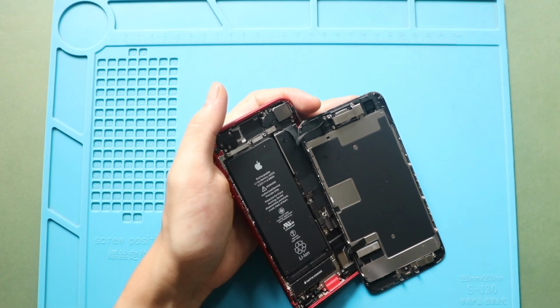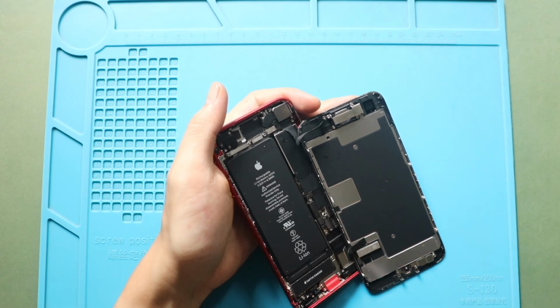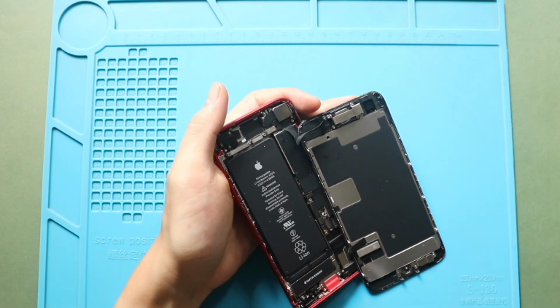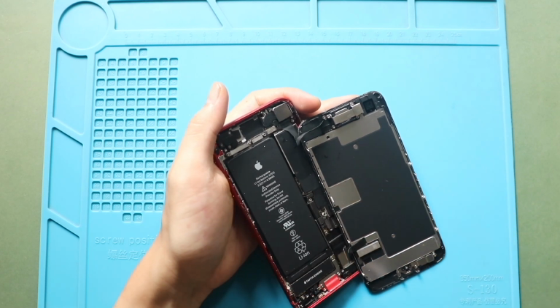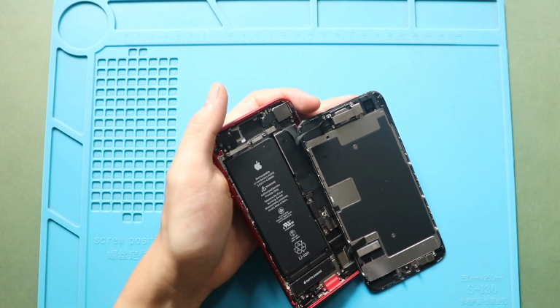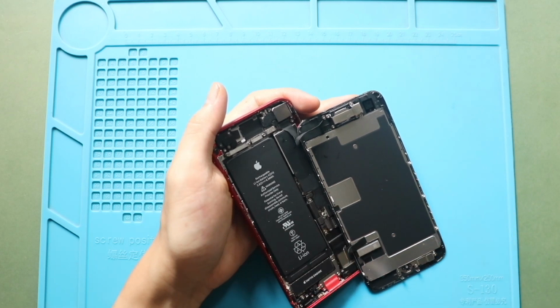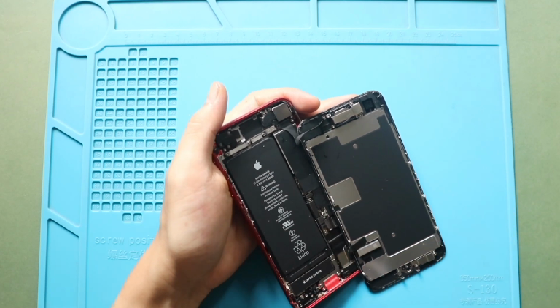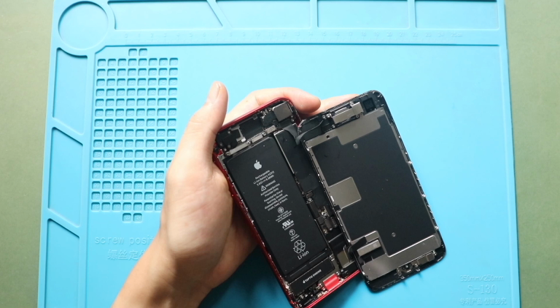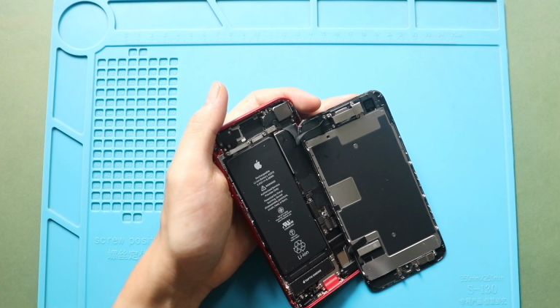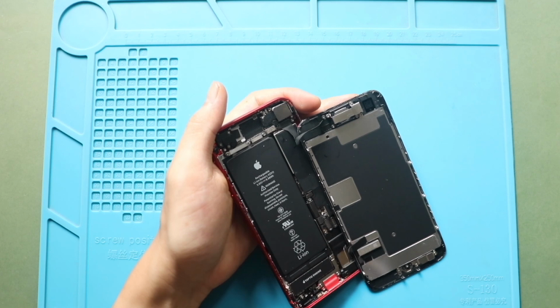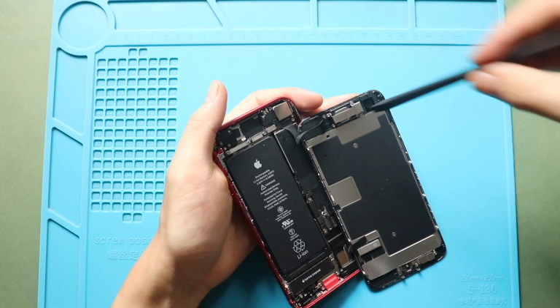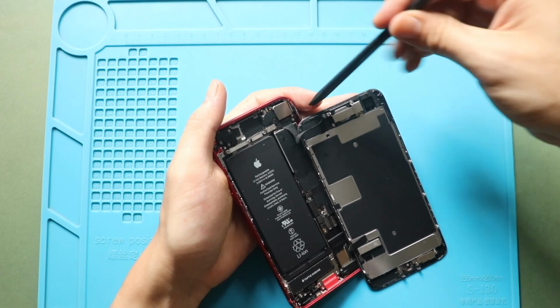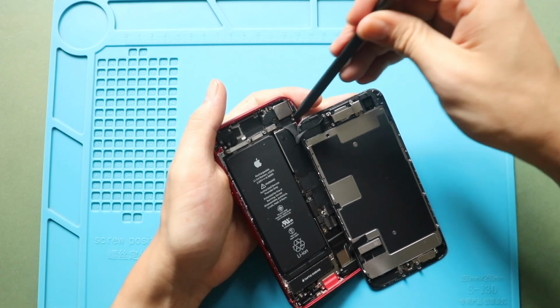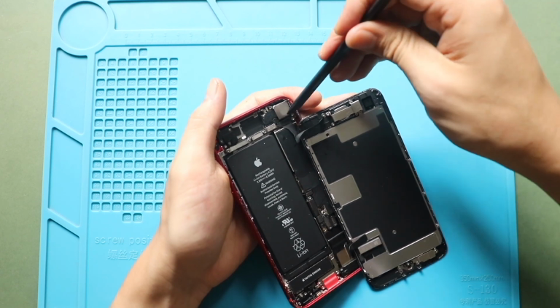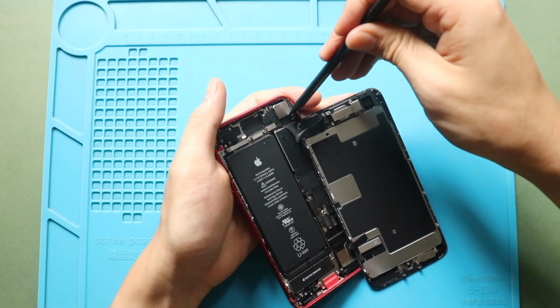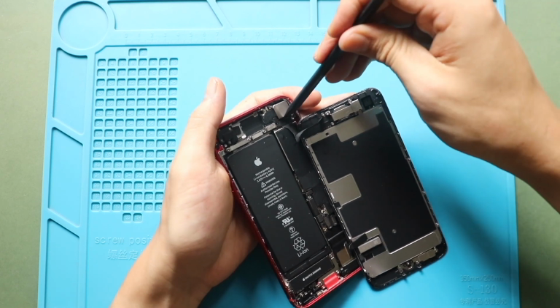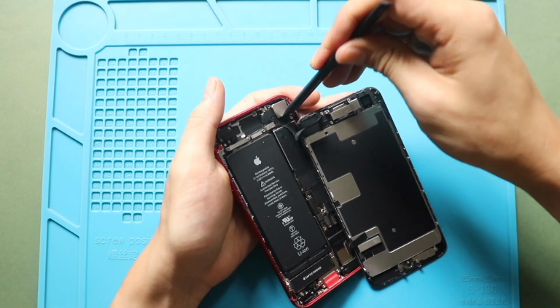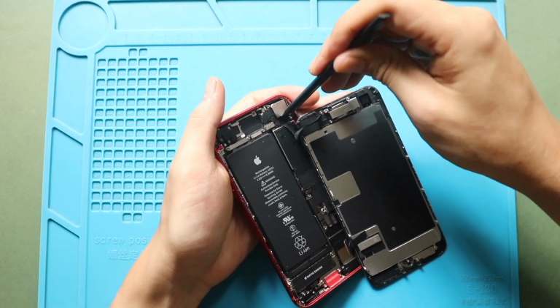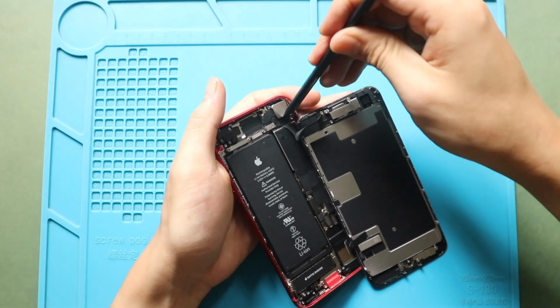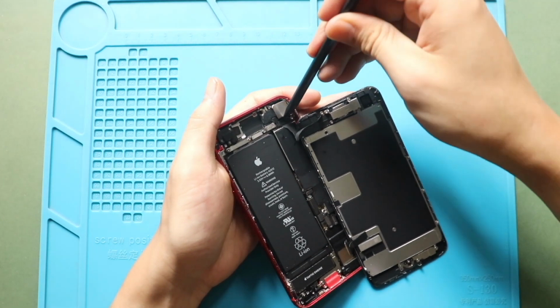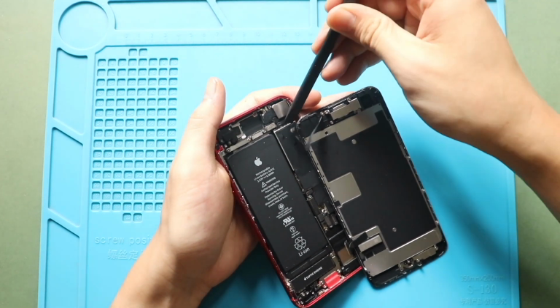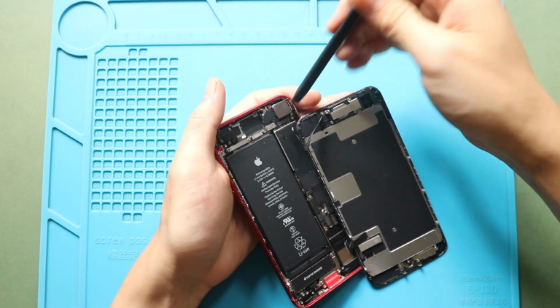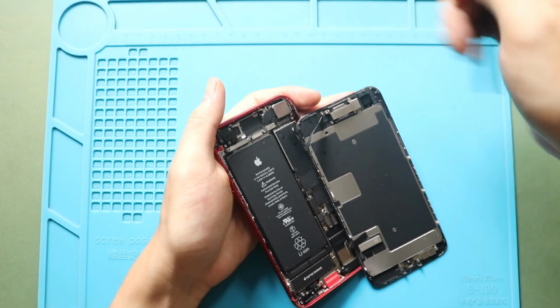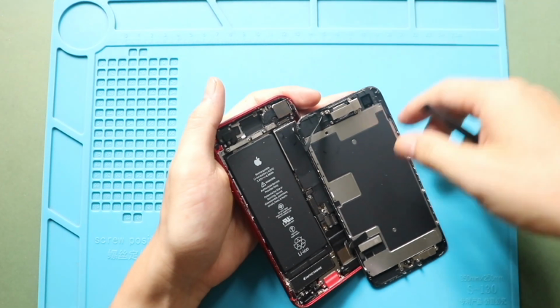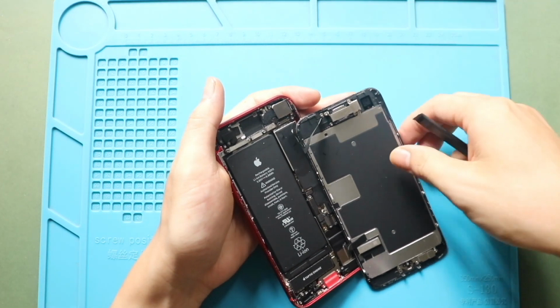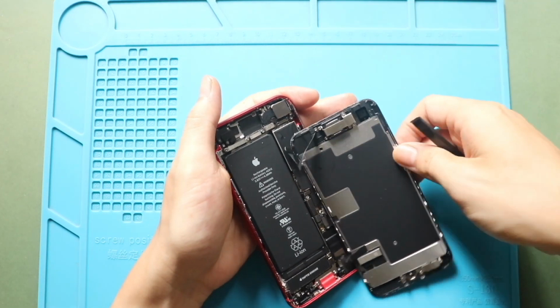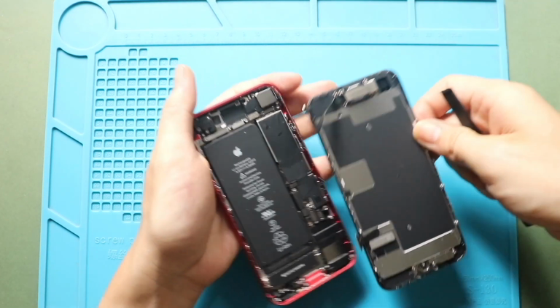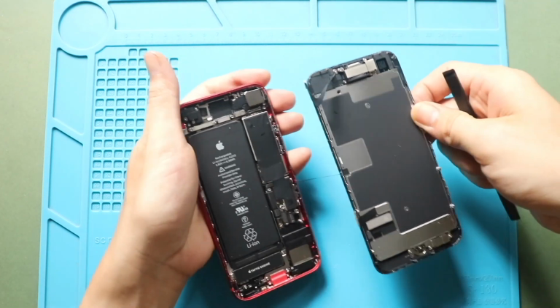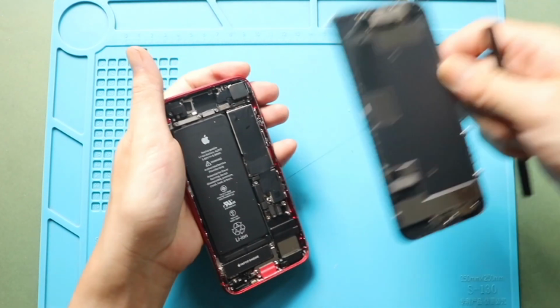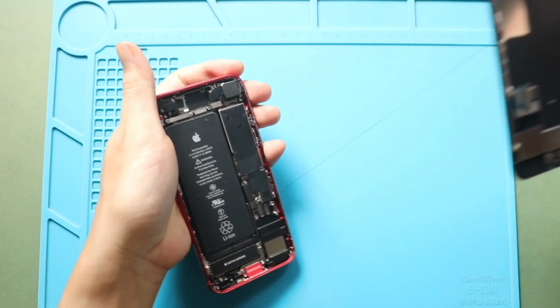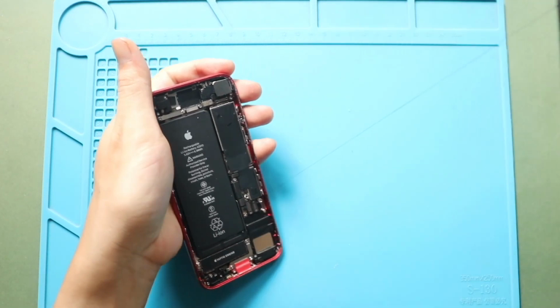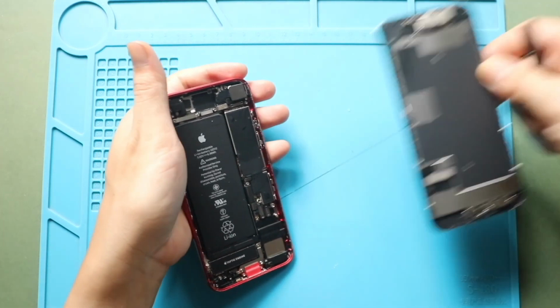Next, disconnect the earpiece assembly connector from the logic board, and then free the screen from the body.